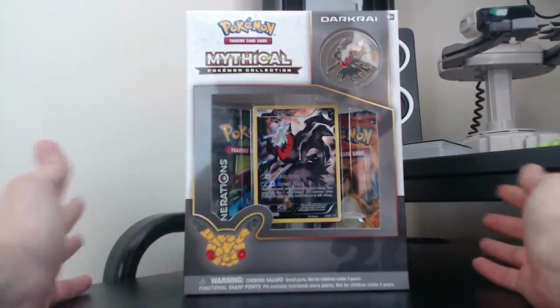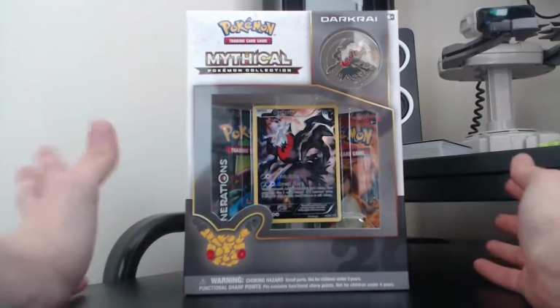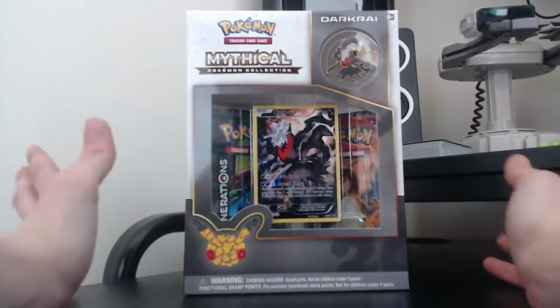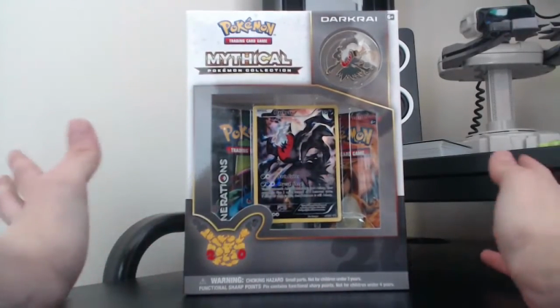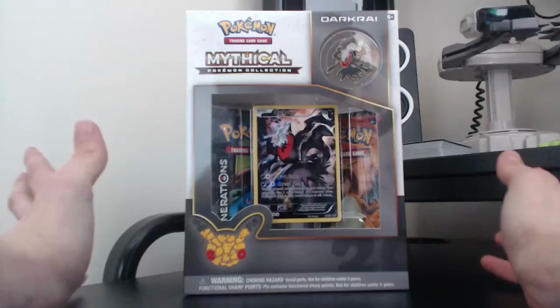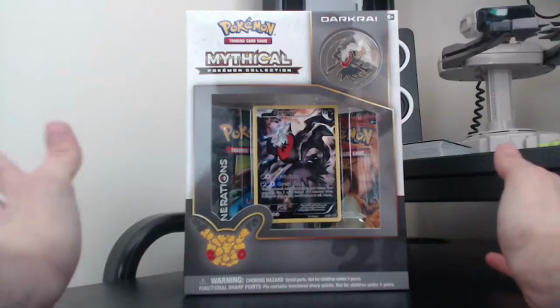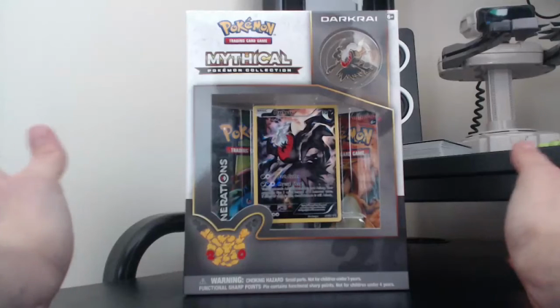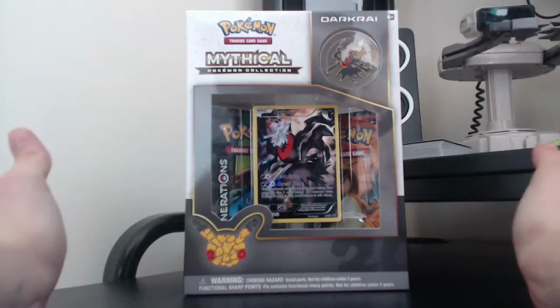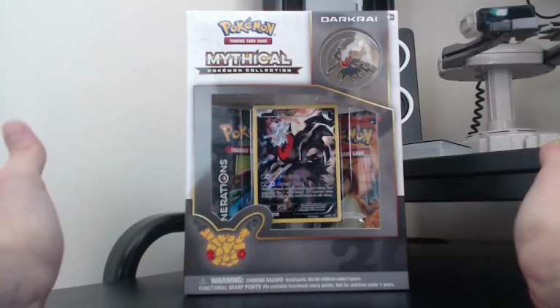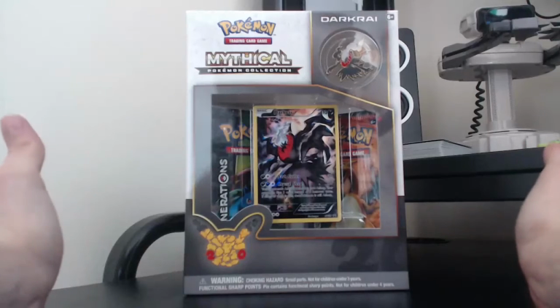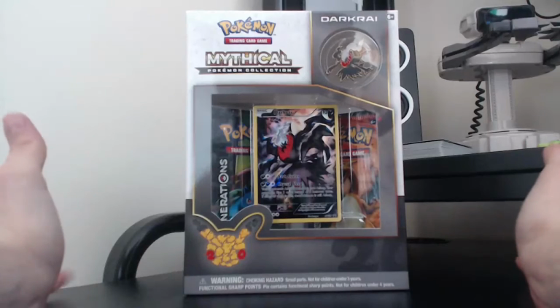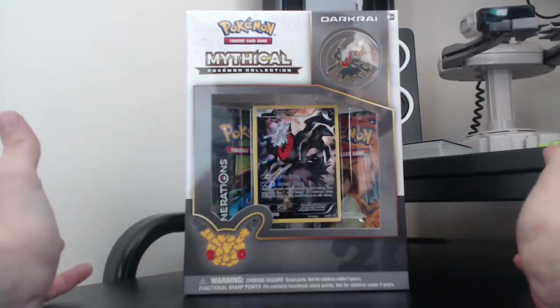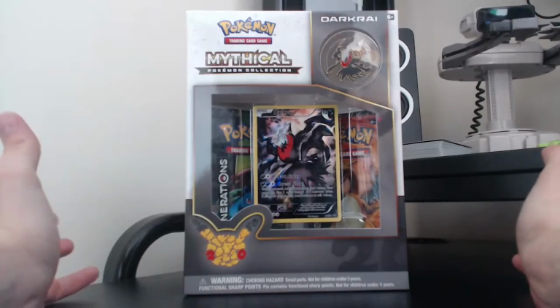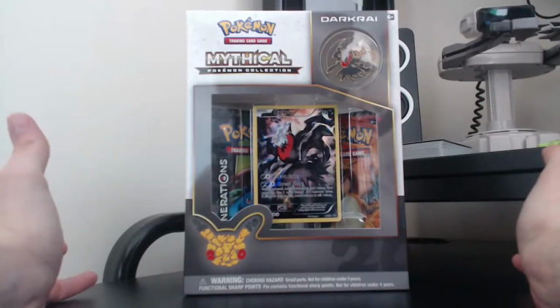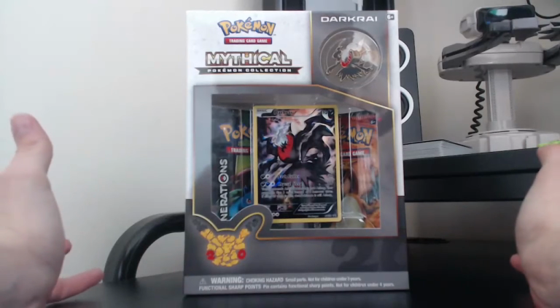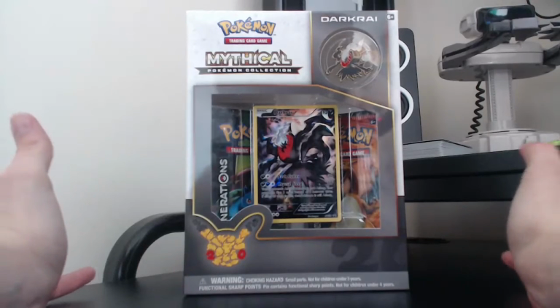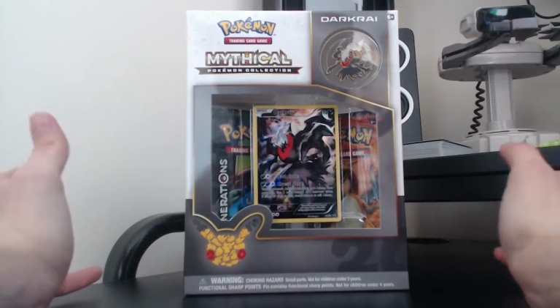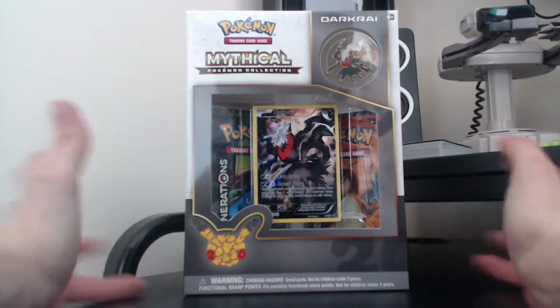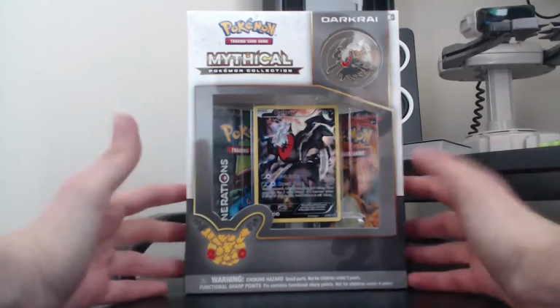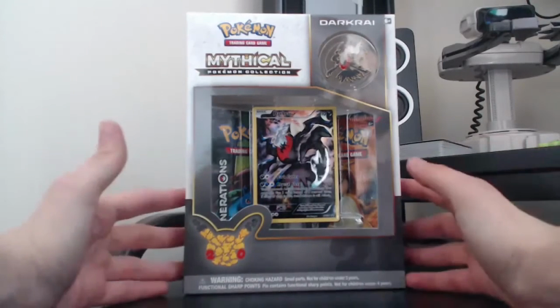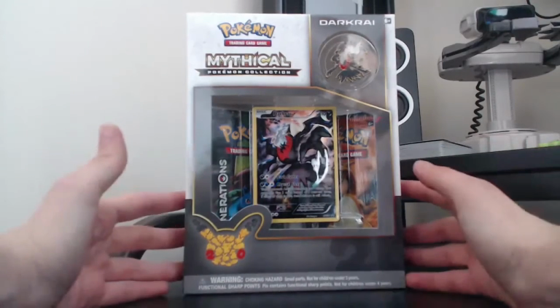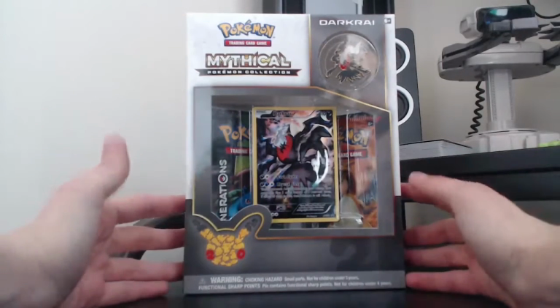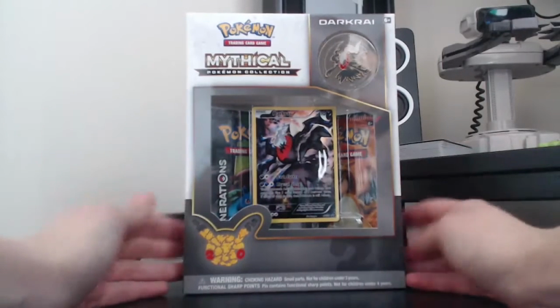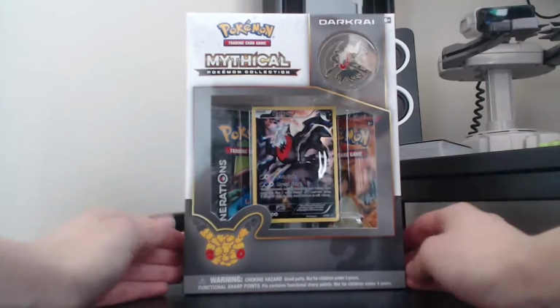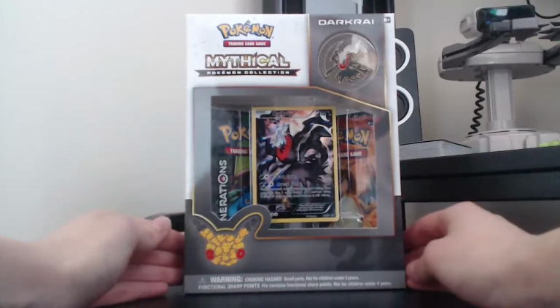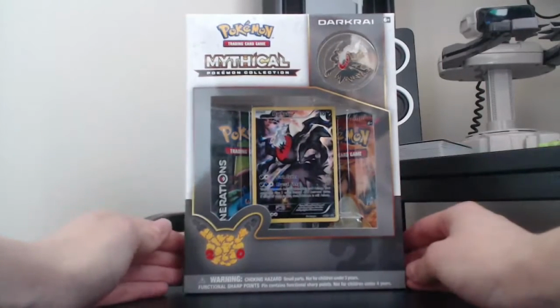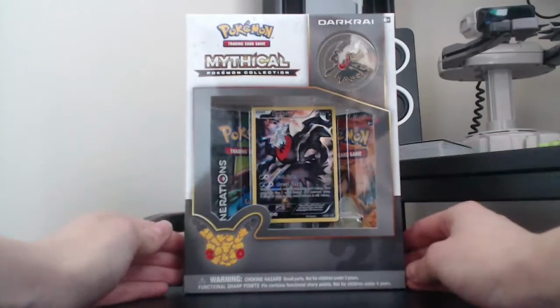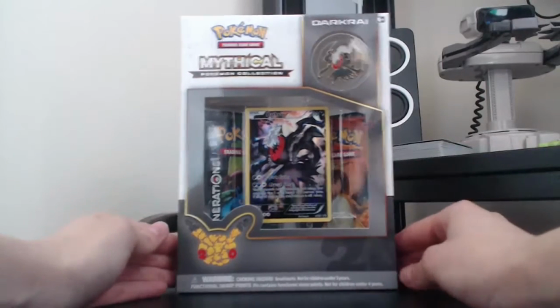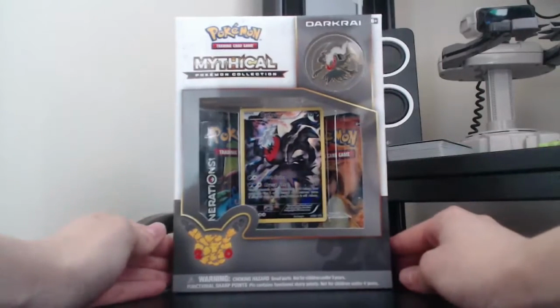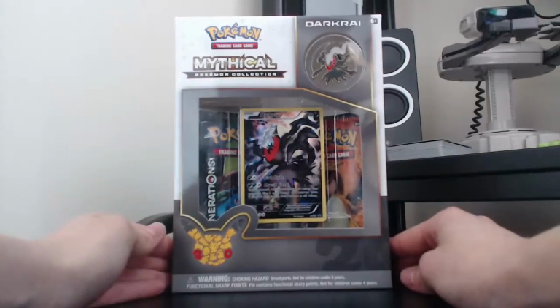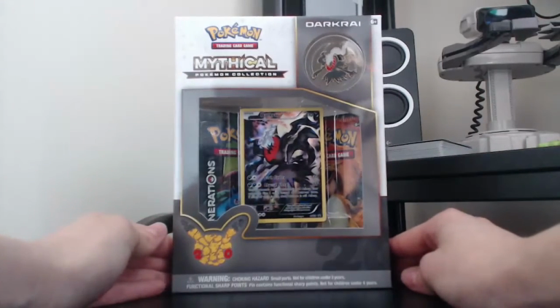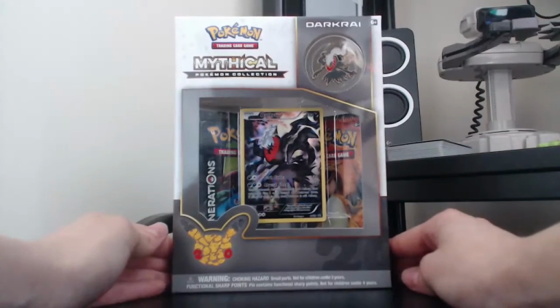Jump cut while I open this frustrating packaging — I'll be right back.